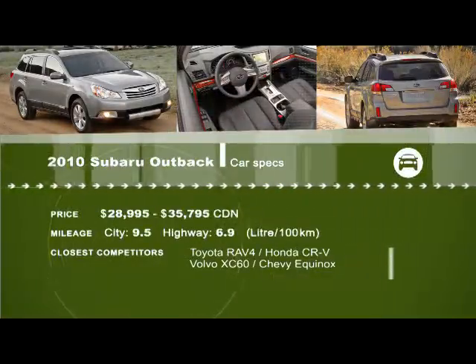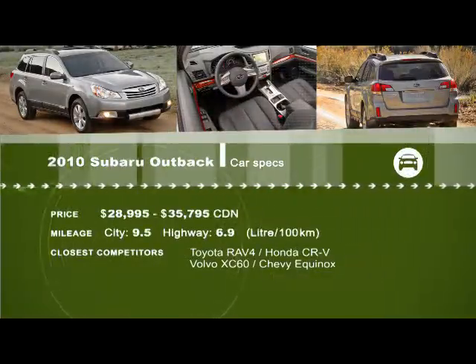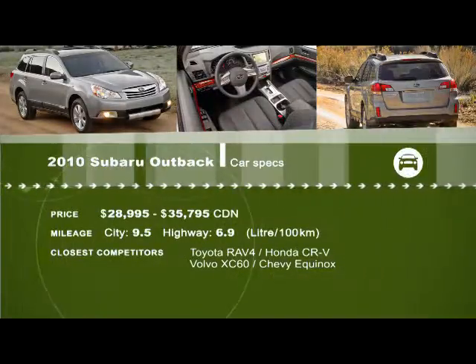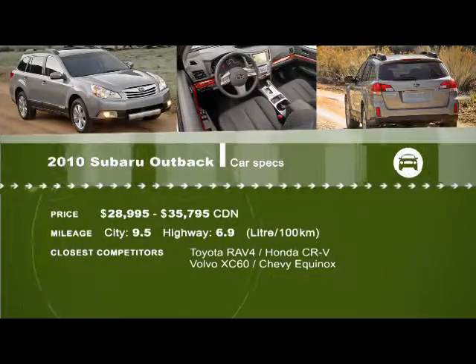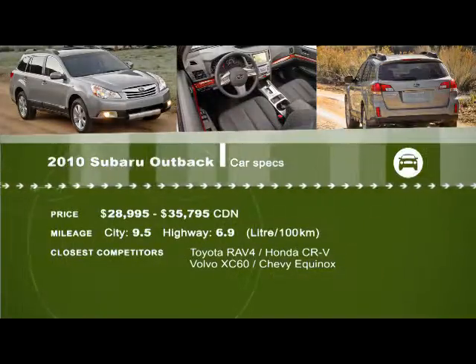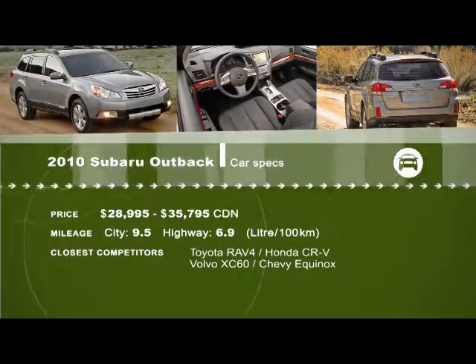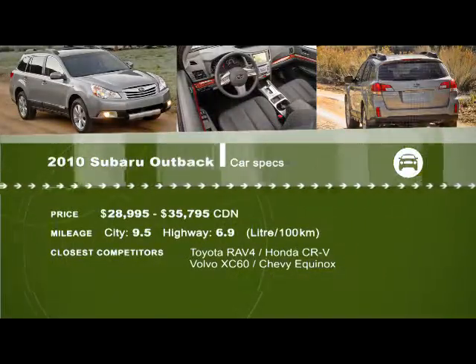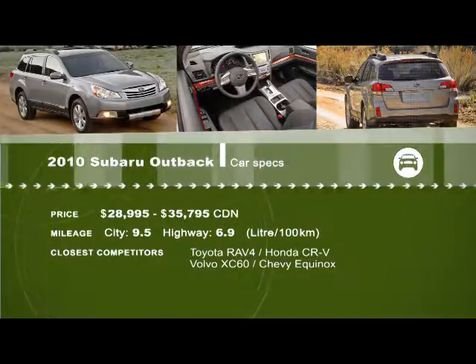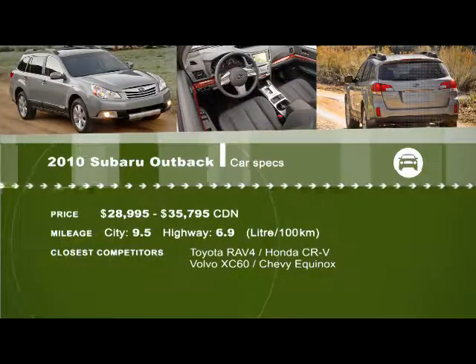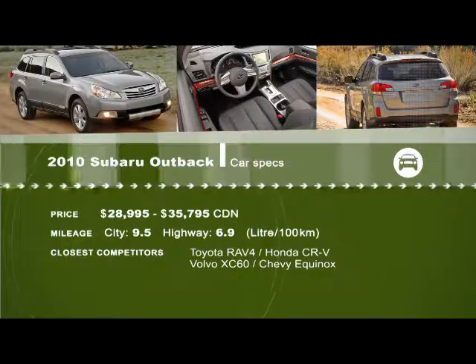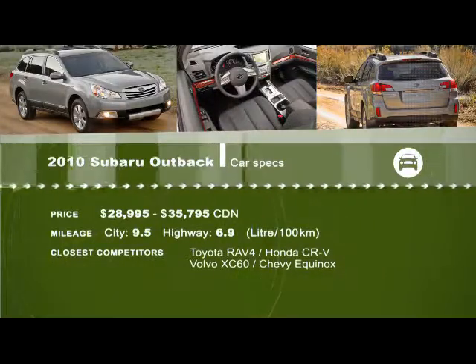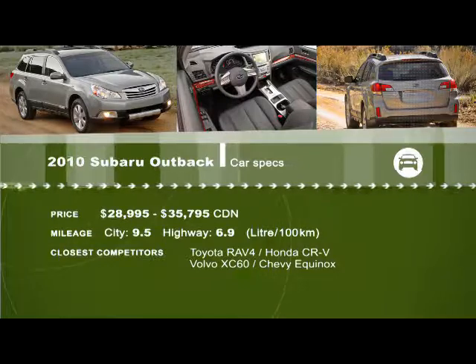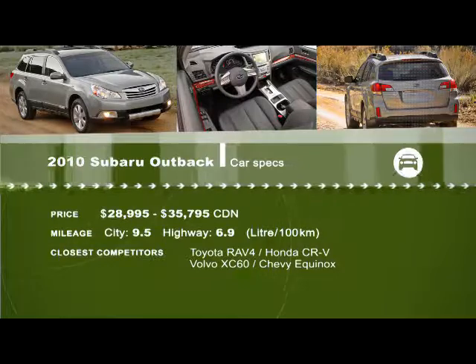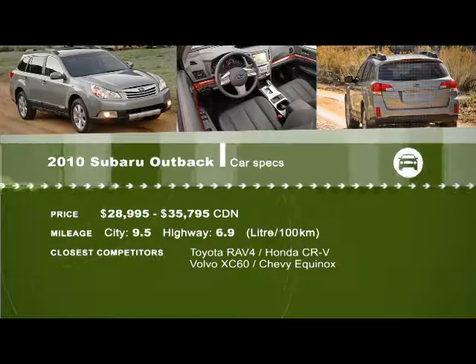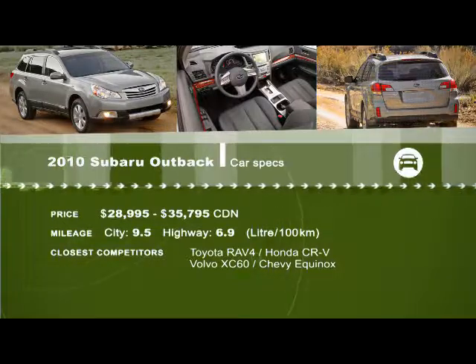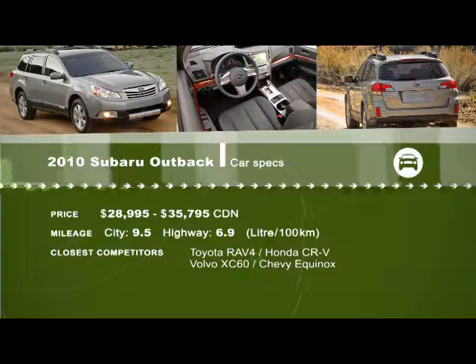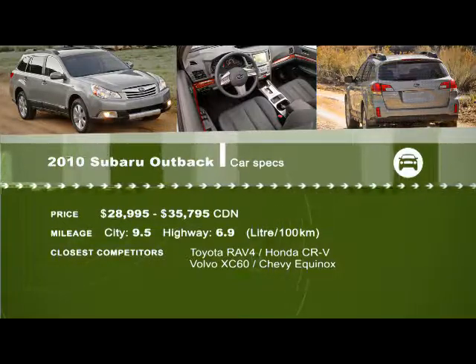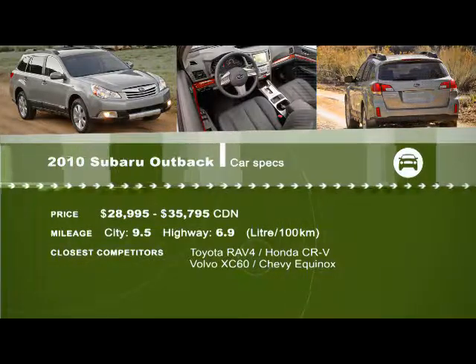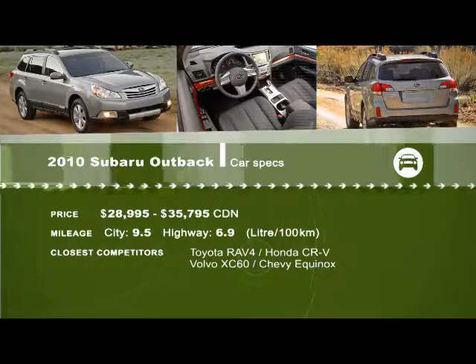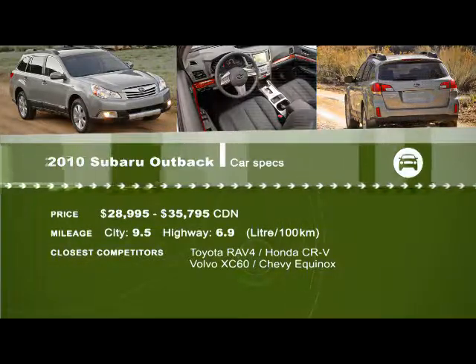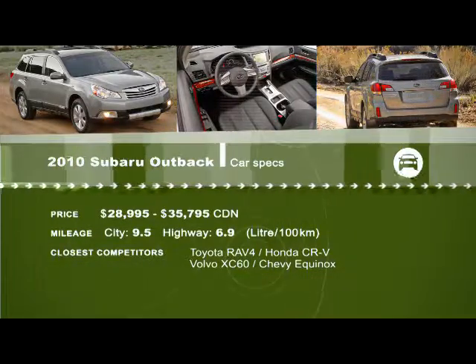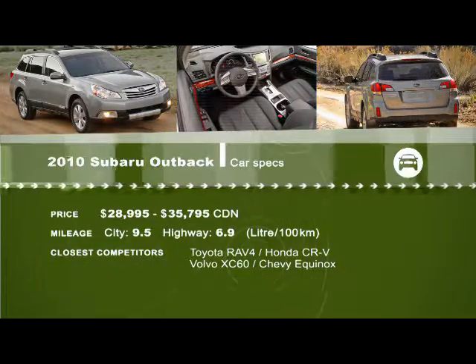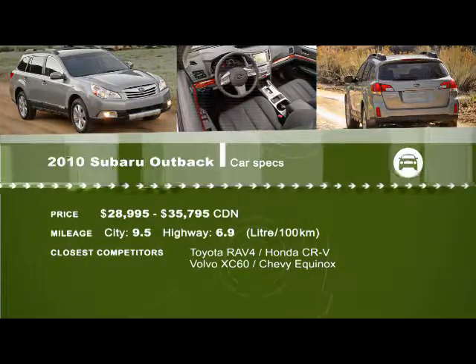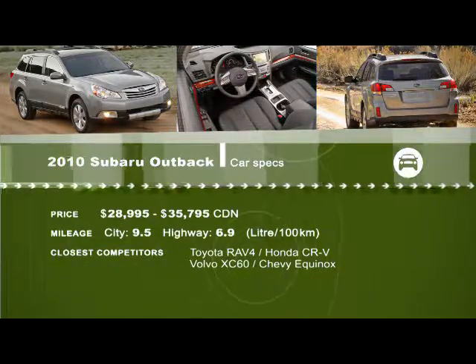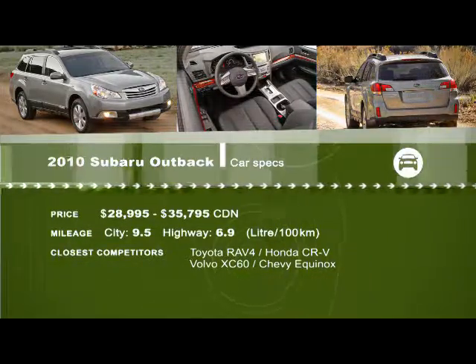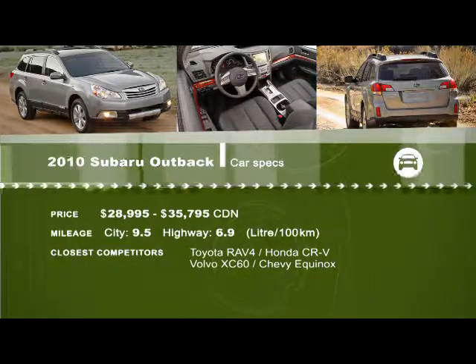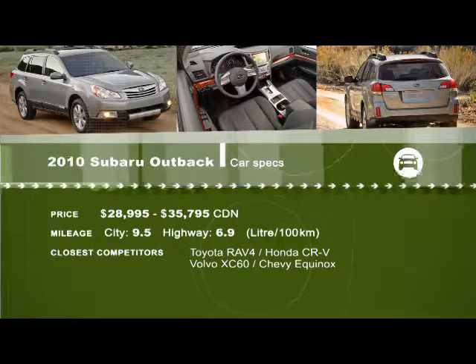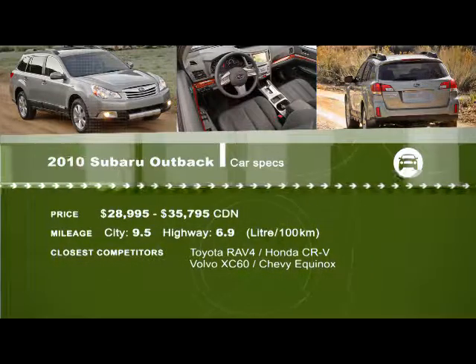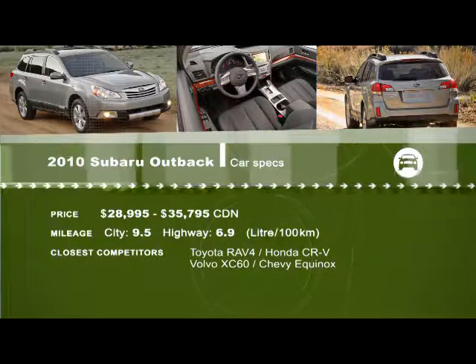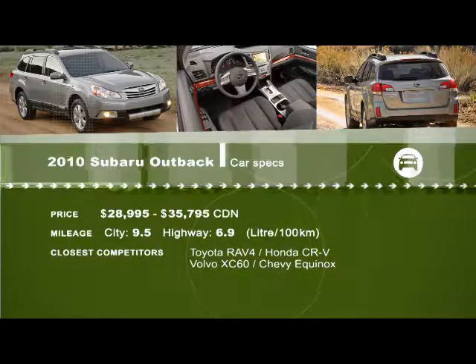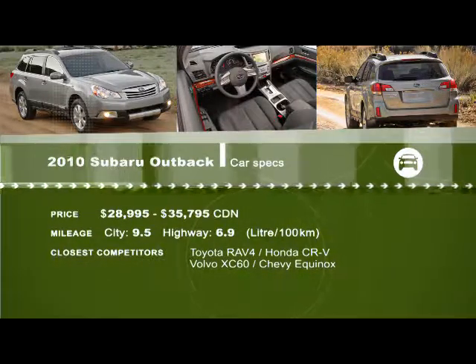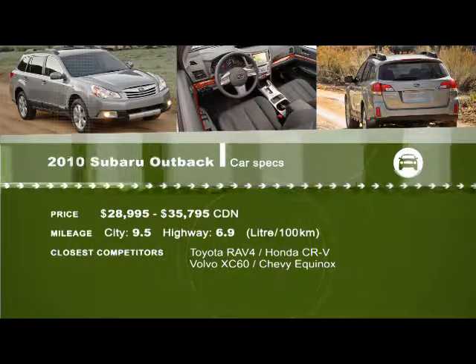Want more? Check out drivingtelevision.com for expanded reviews and more automotive stories.